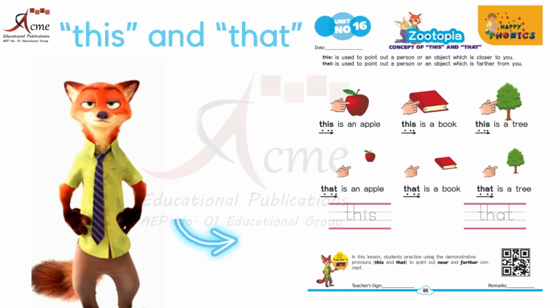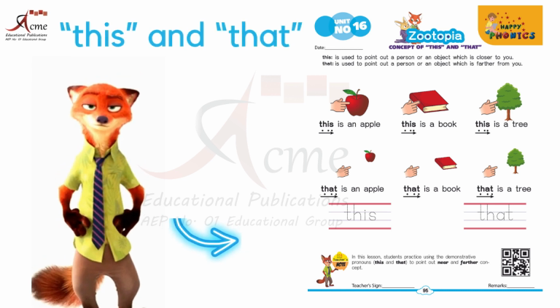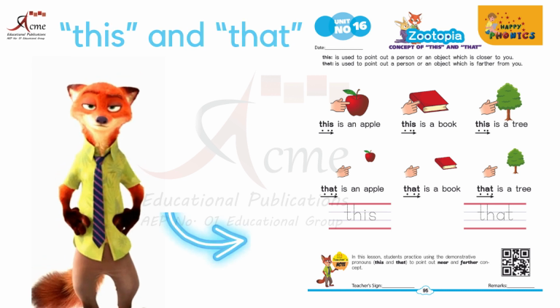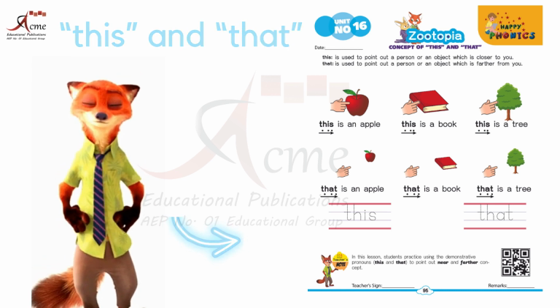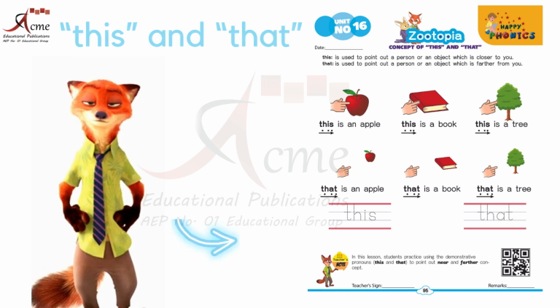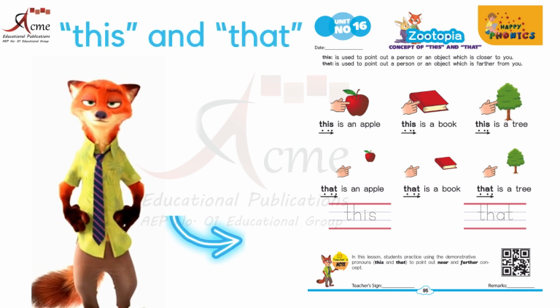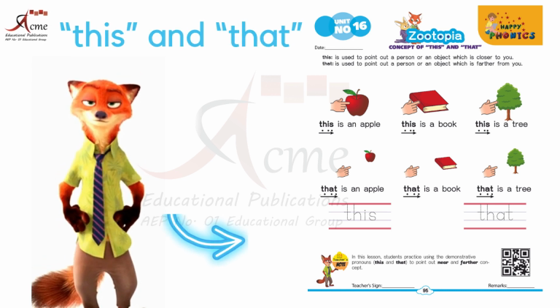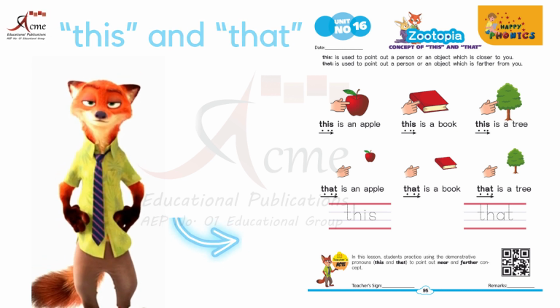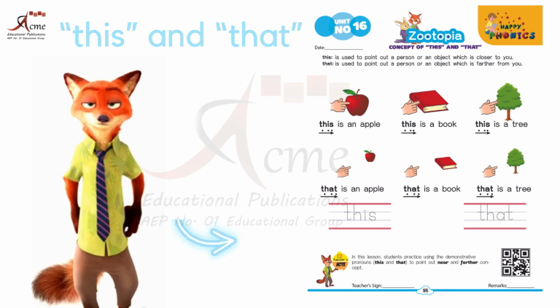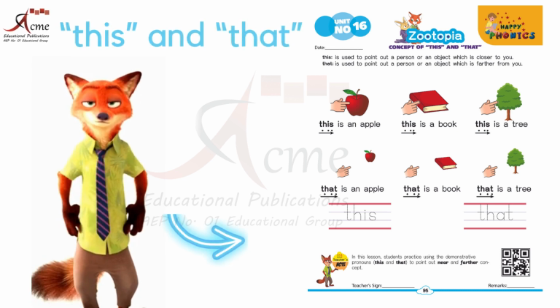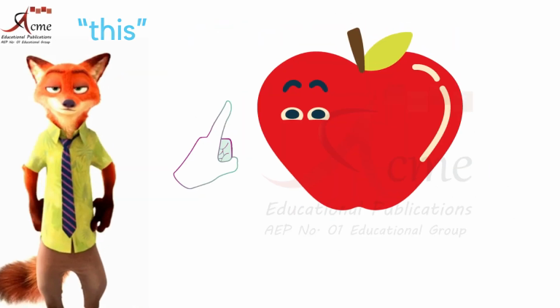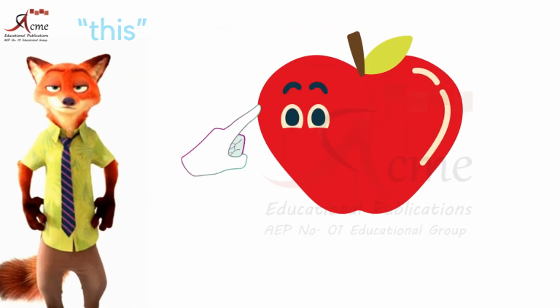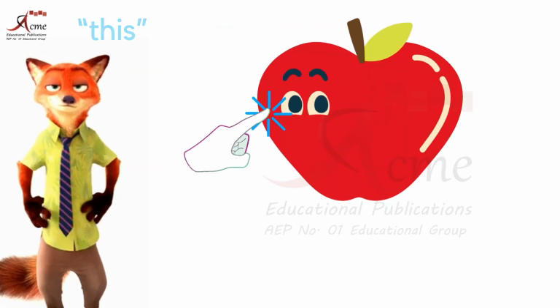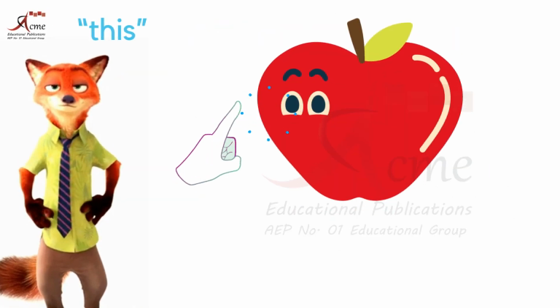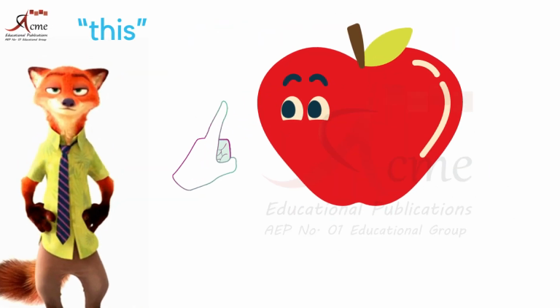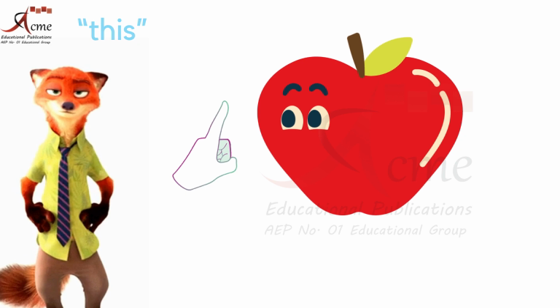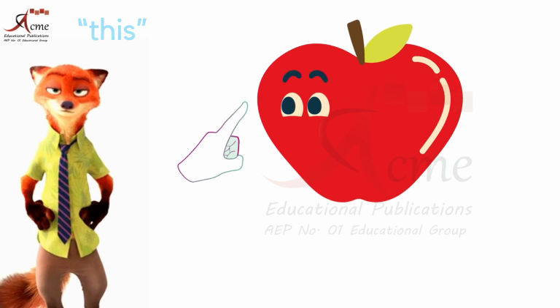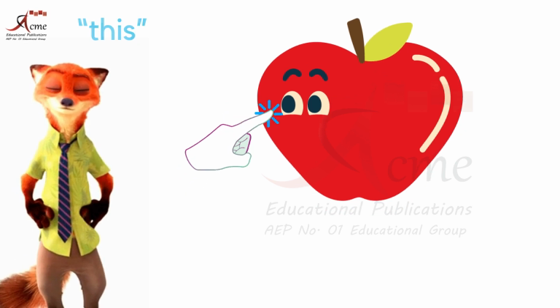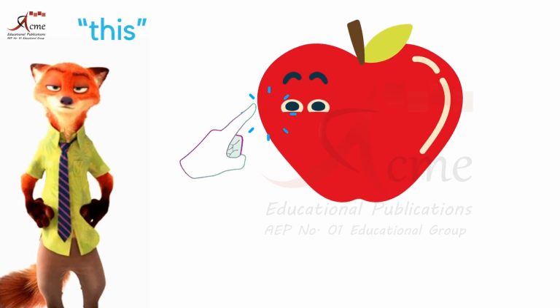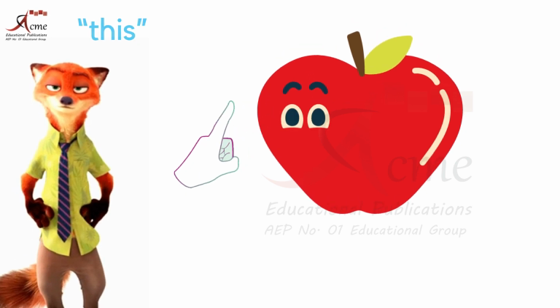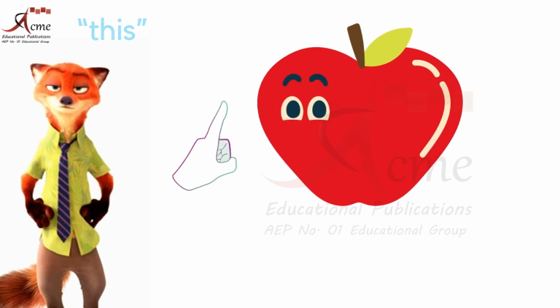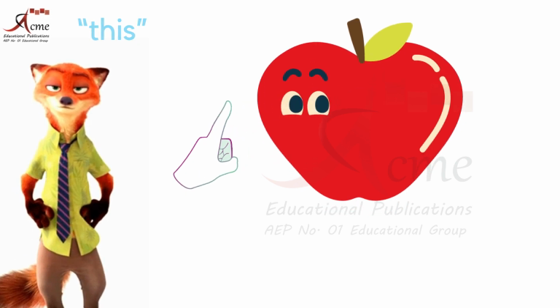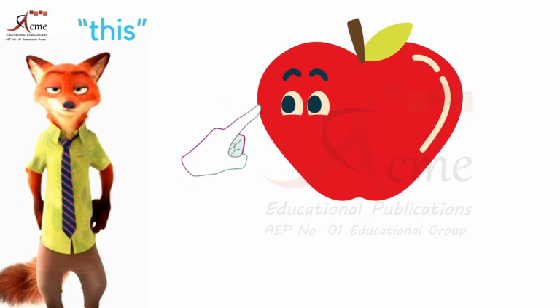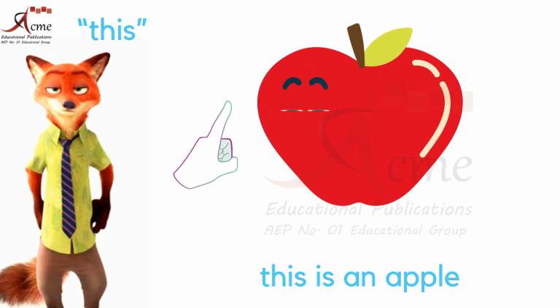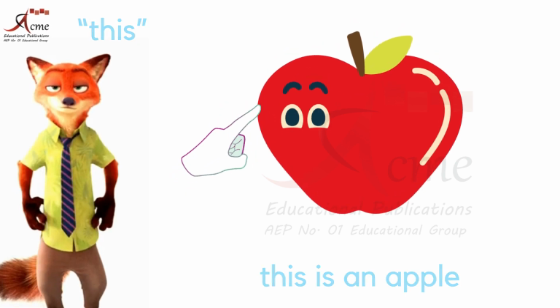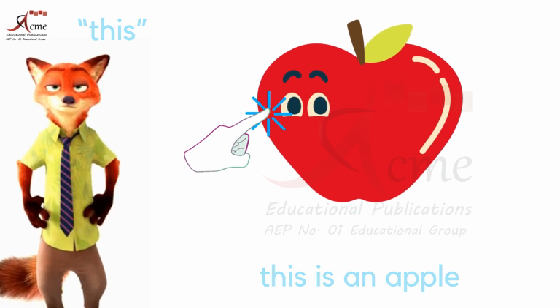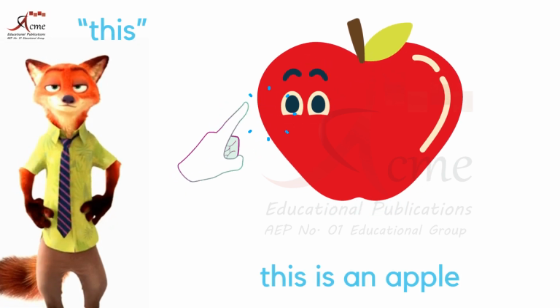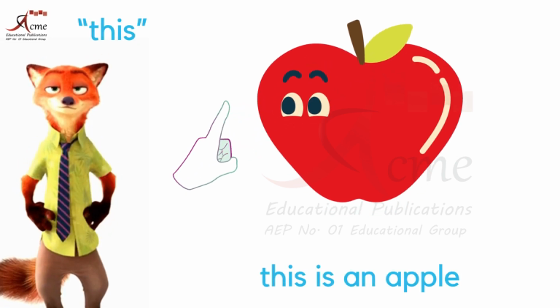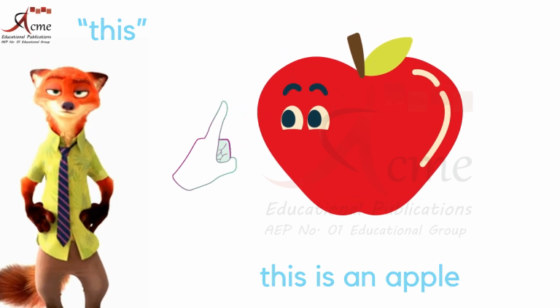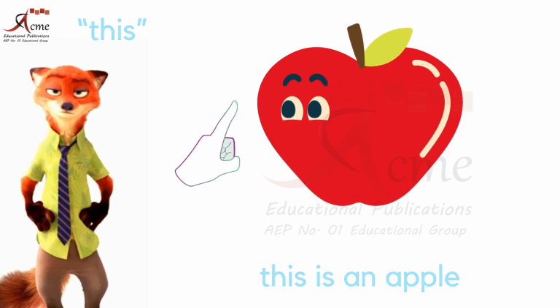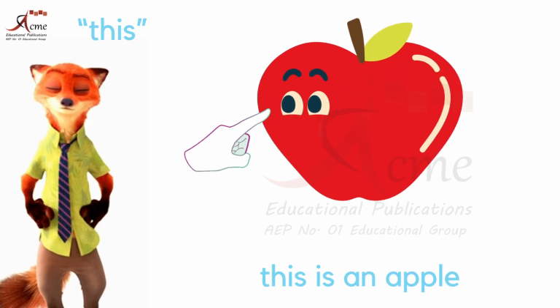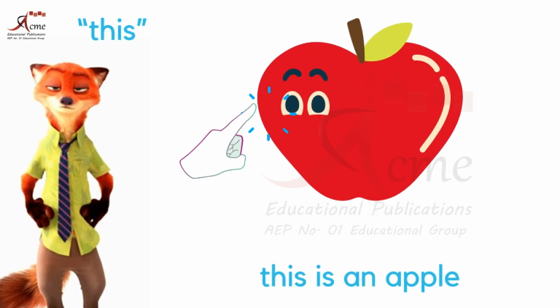They help us talk about things we can see. Look at the picture. What's this? It's the apple. So we say, this is an apple.